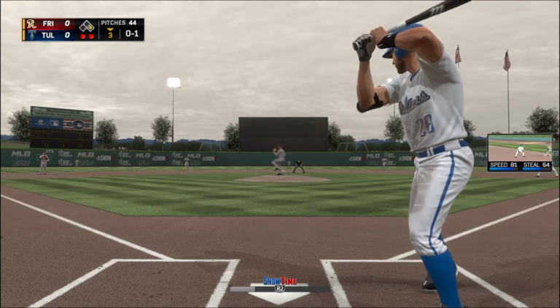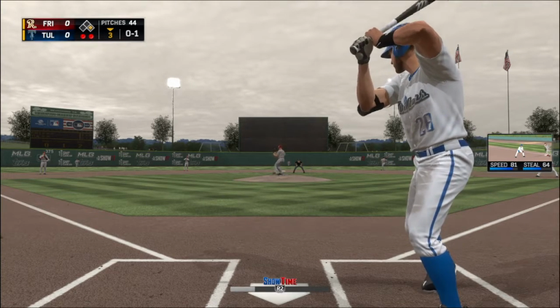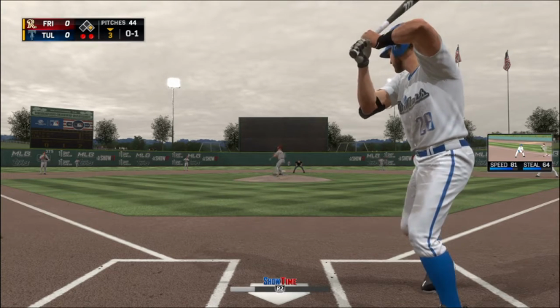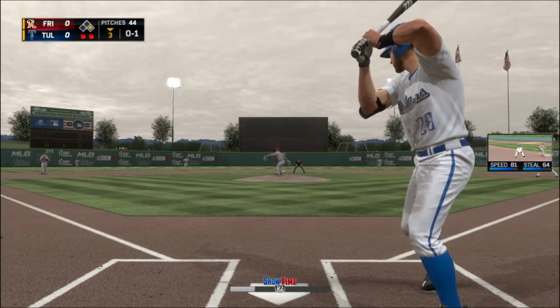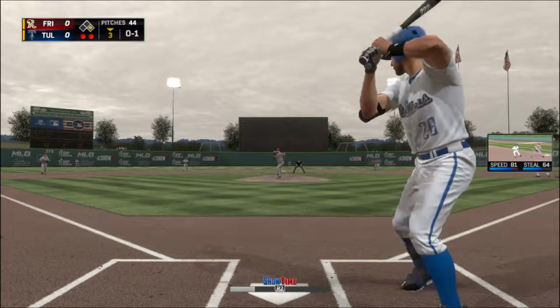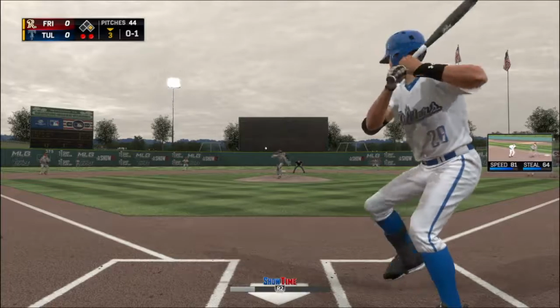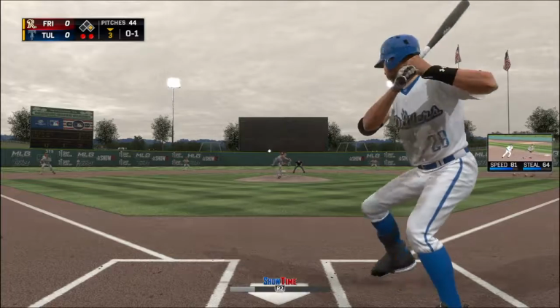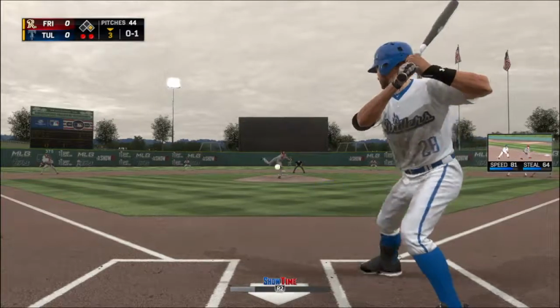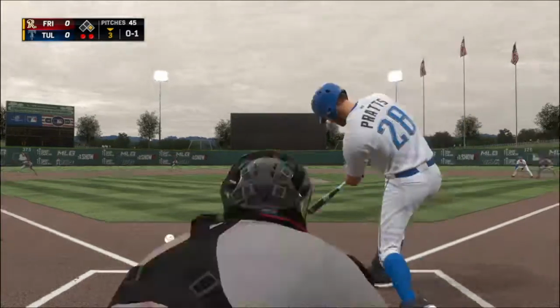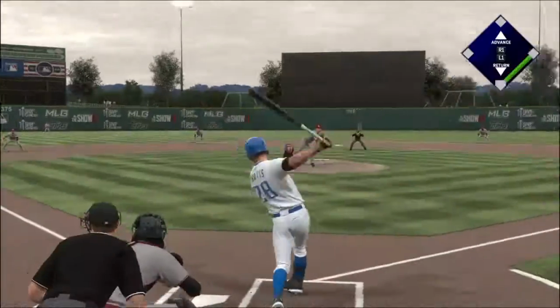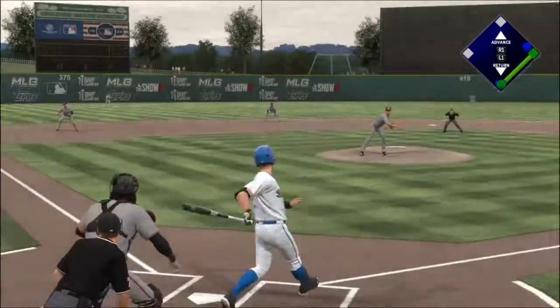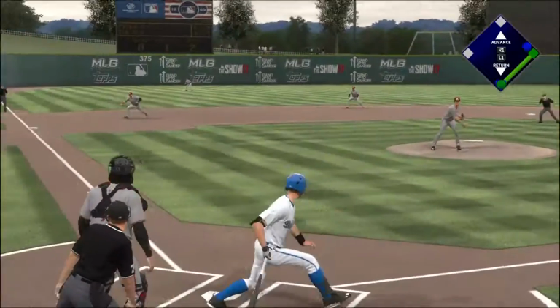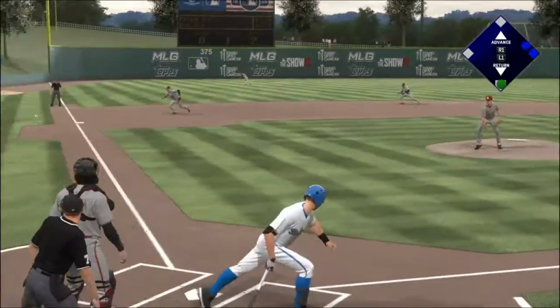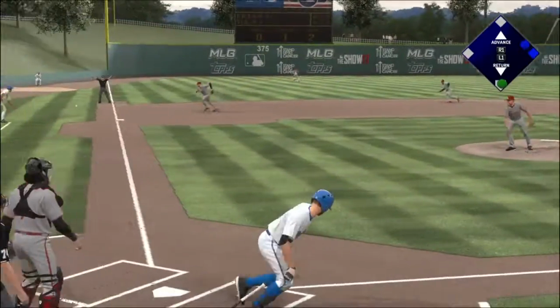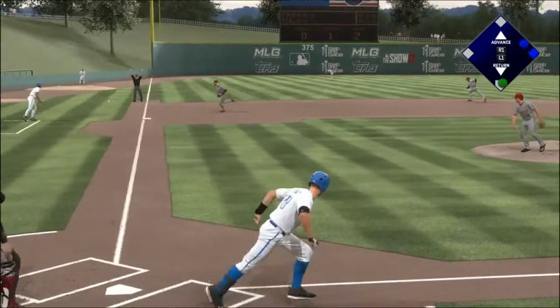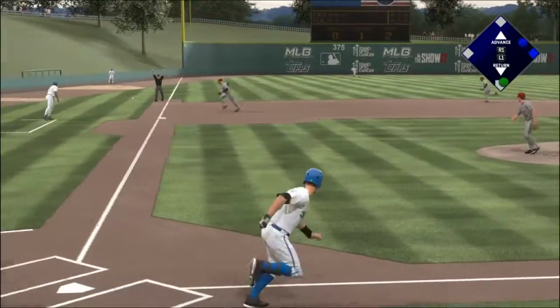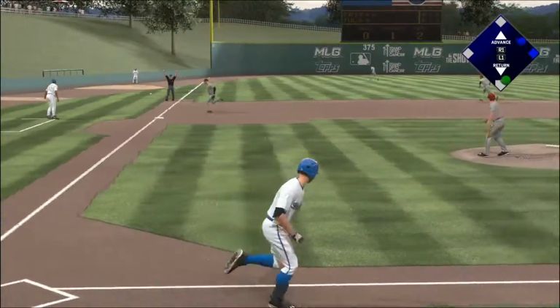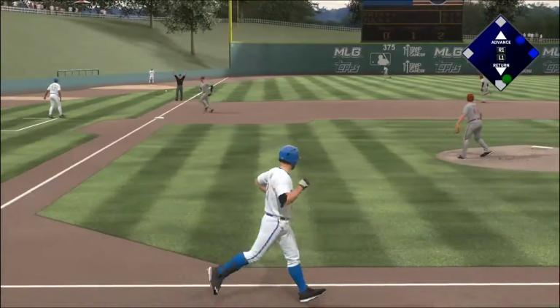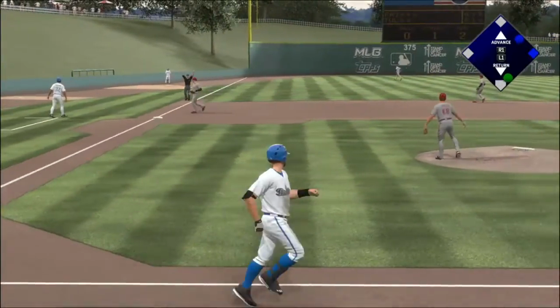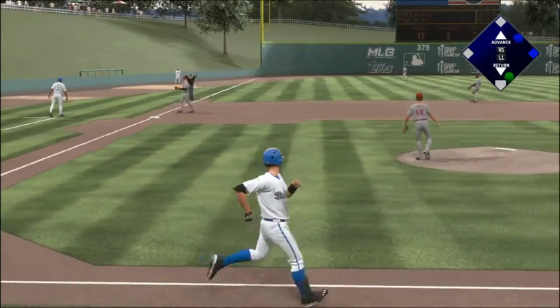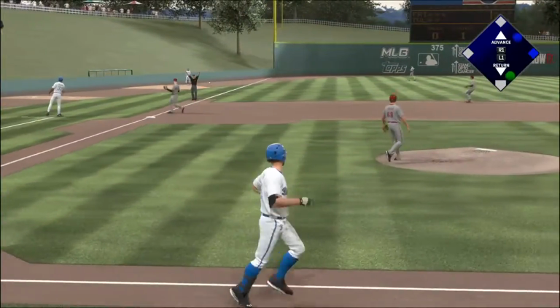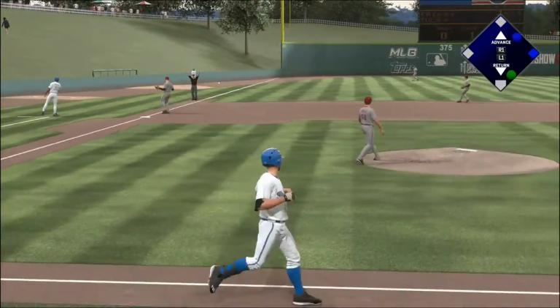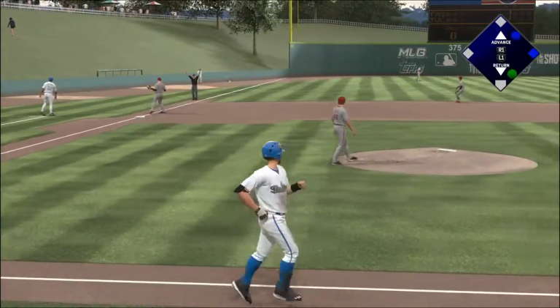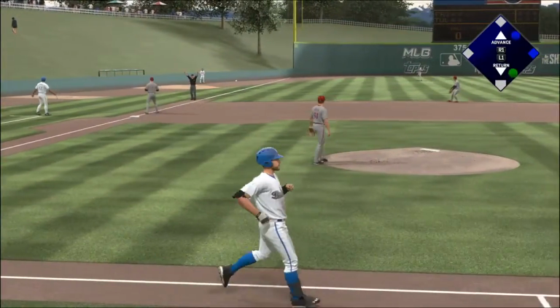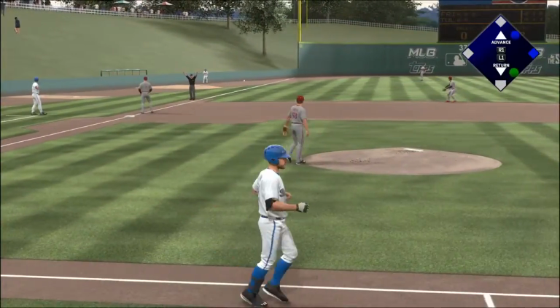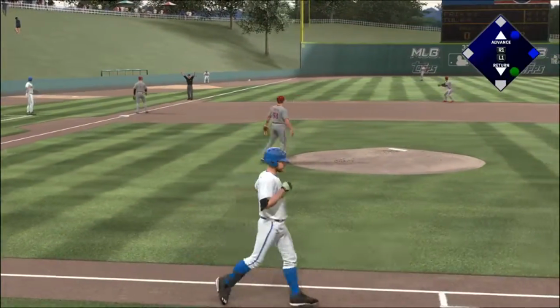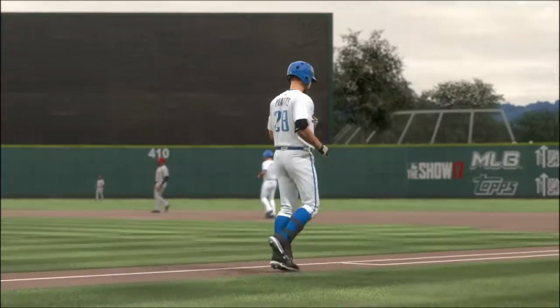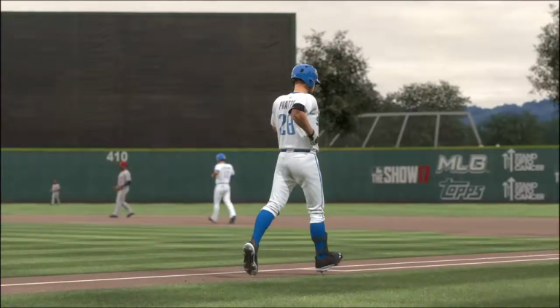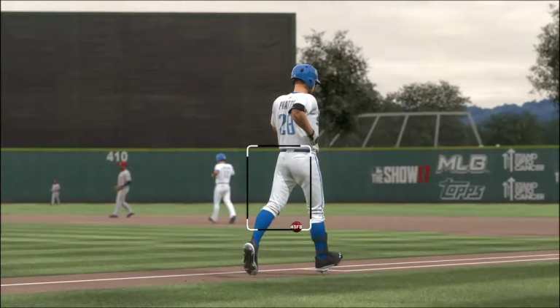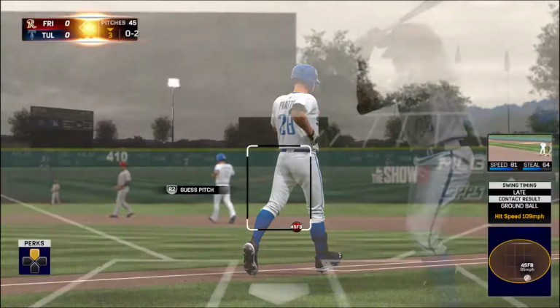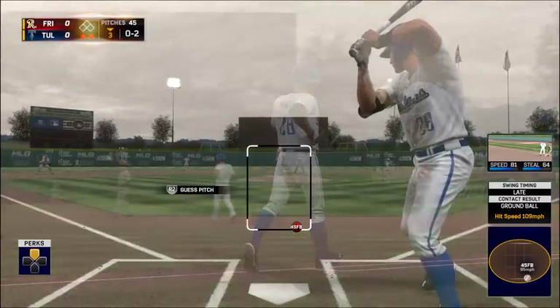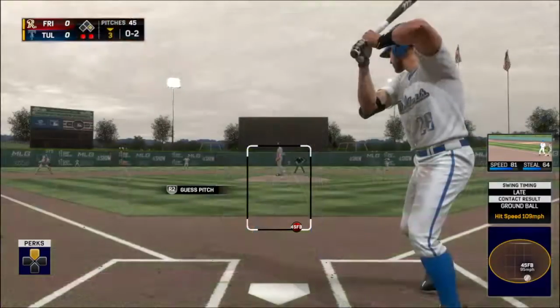He's set. Here's the 0-1 — rip down the line but this will go foul for strike two.